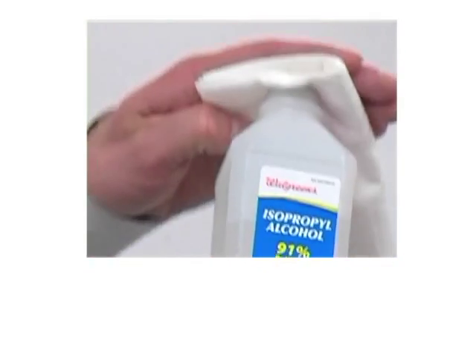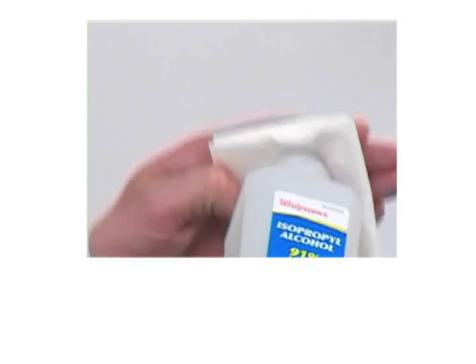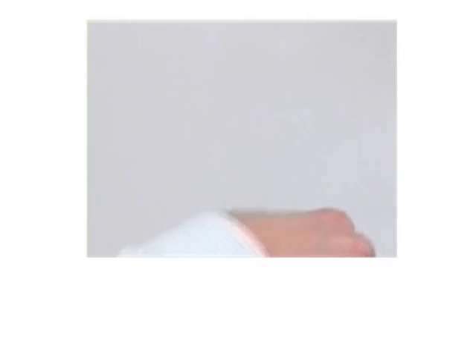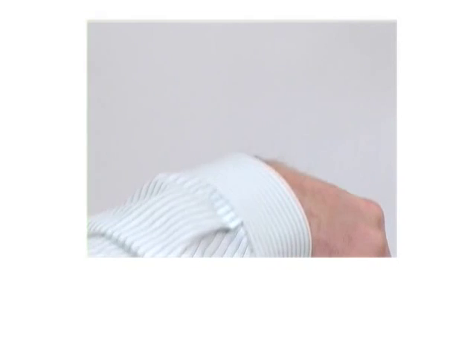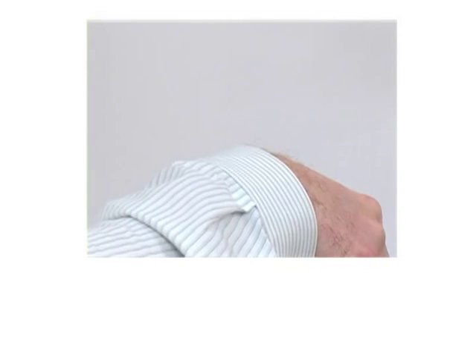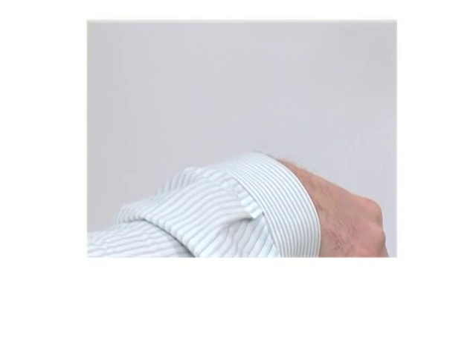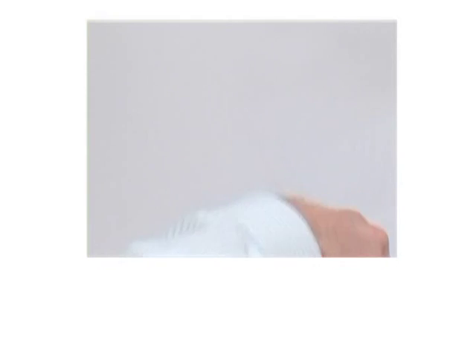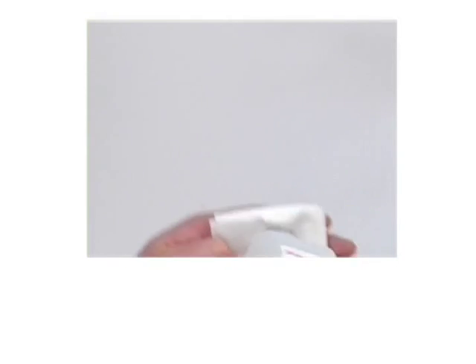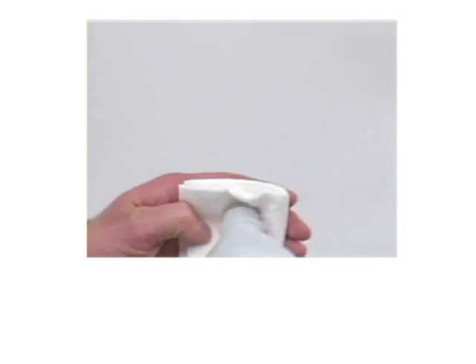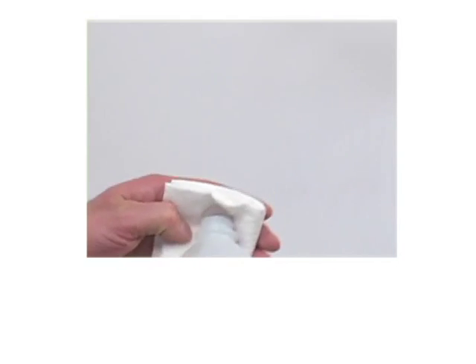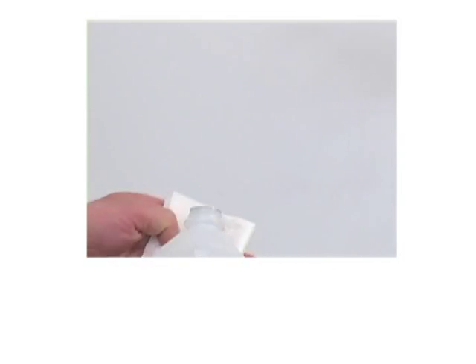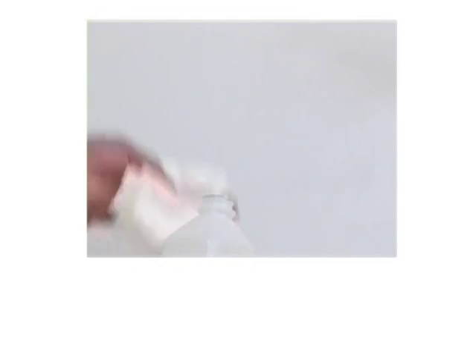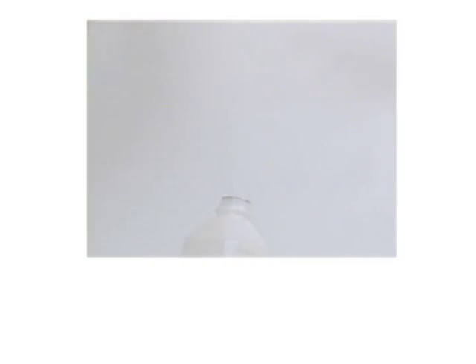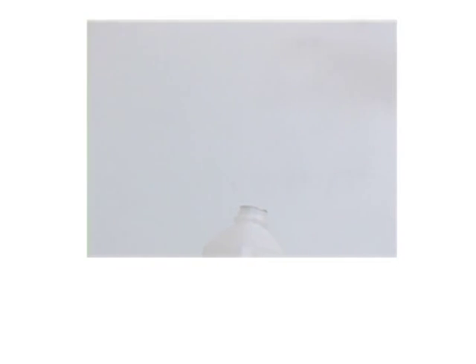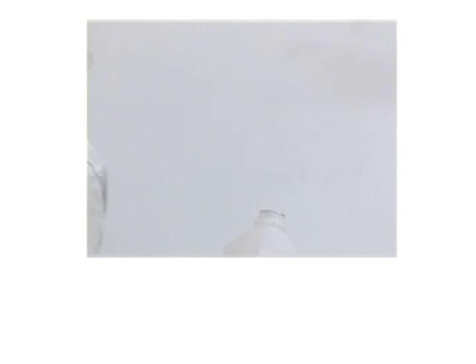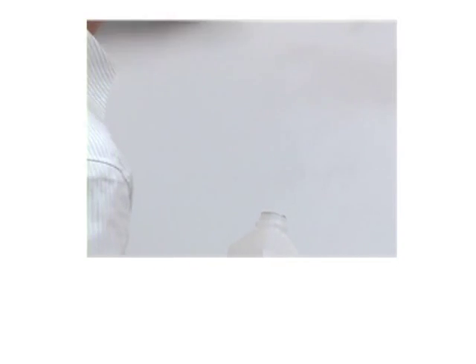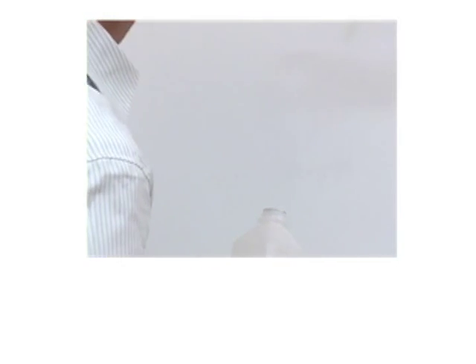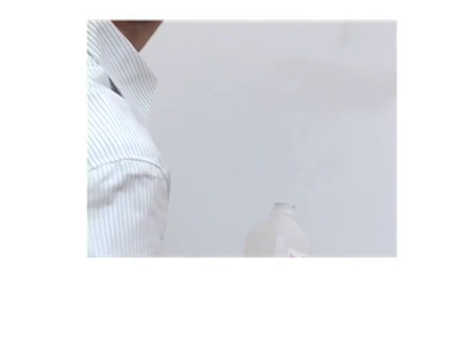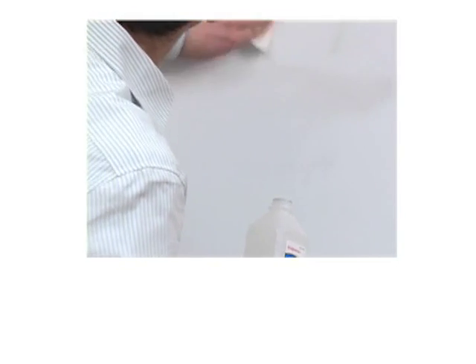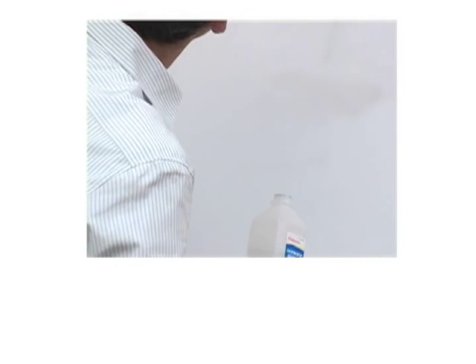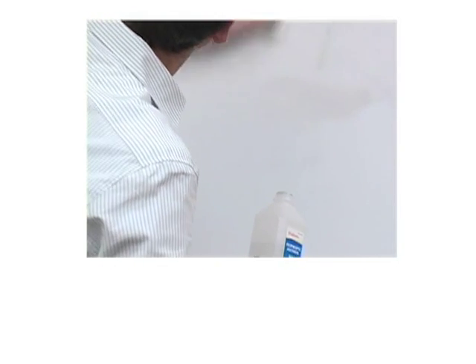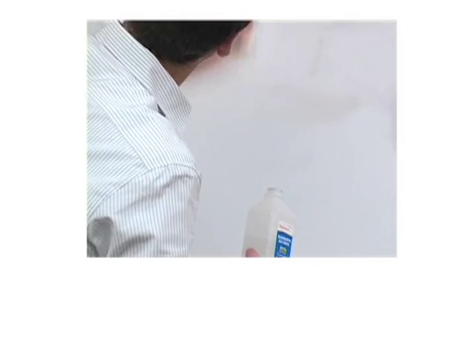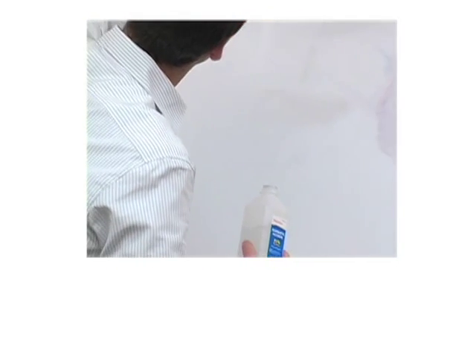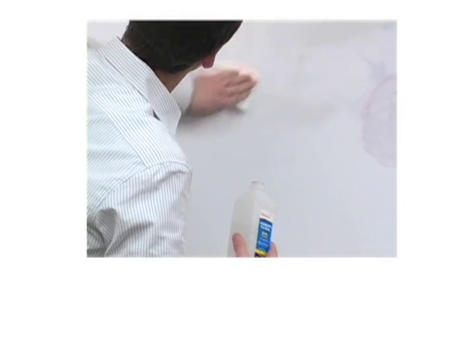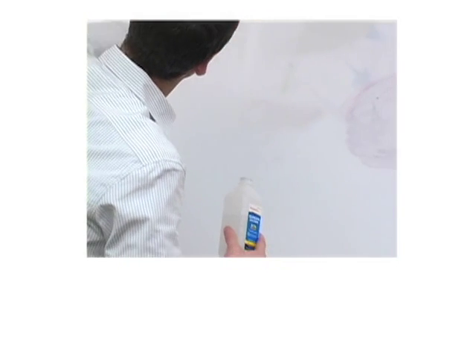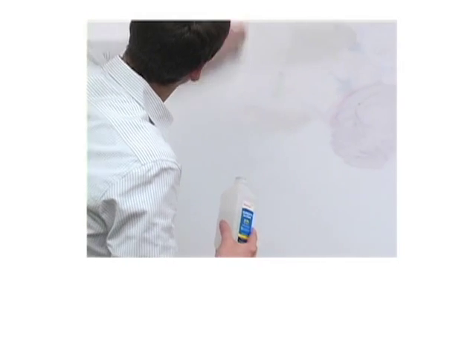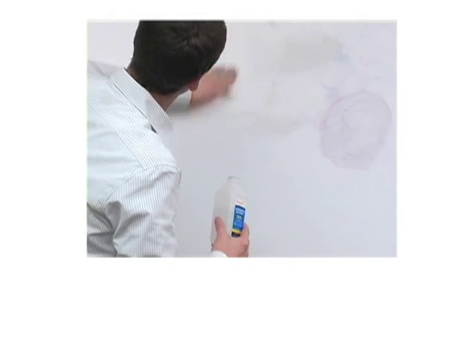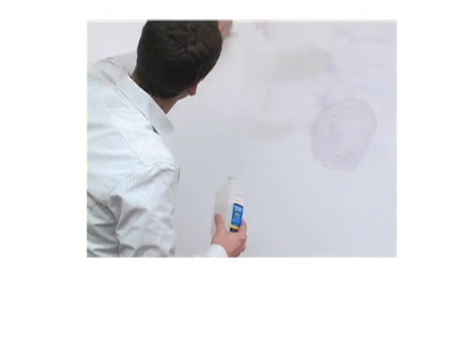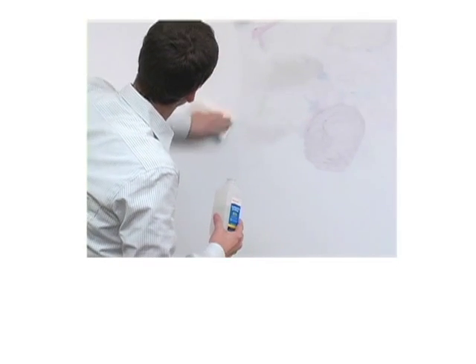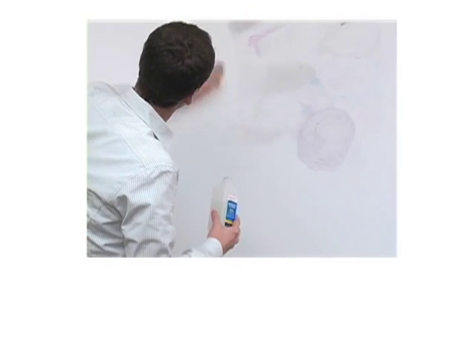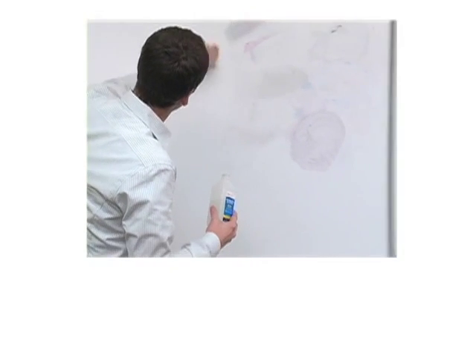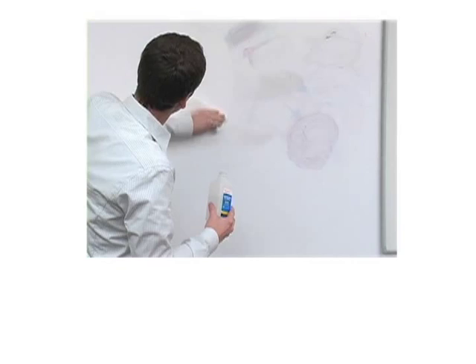90% plus isopropyl alcohol can be used to remove stubborn stains.